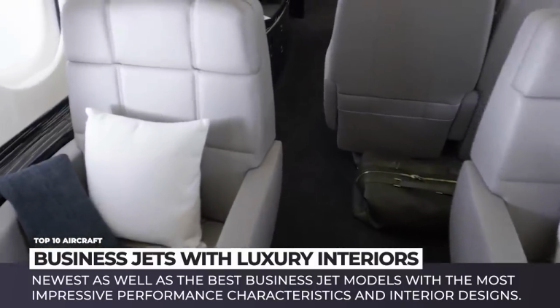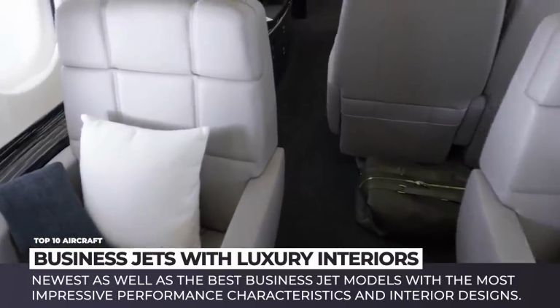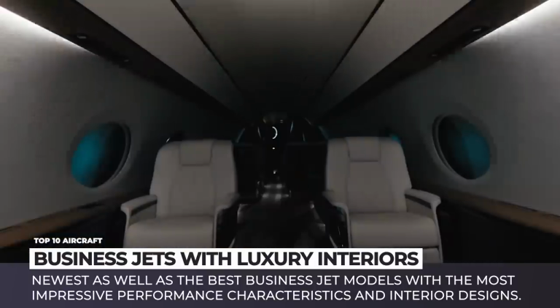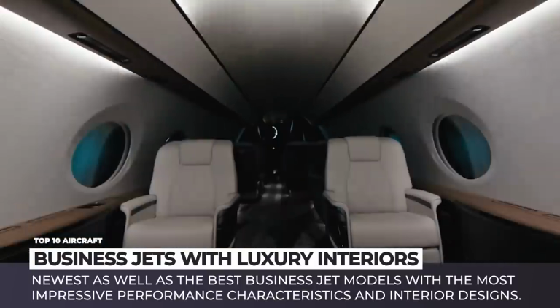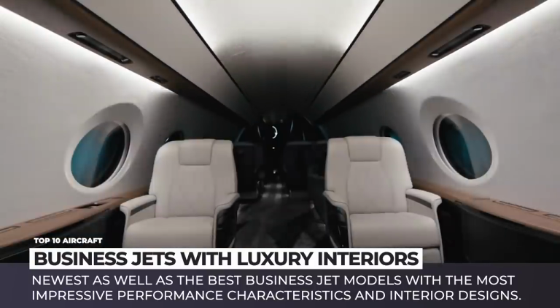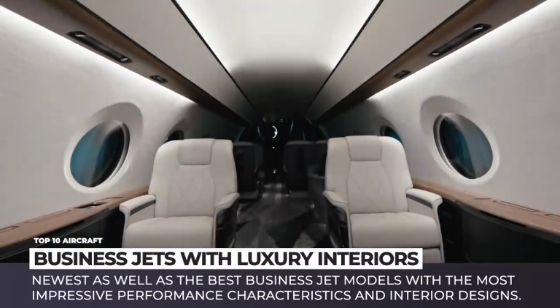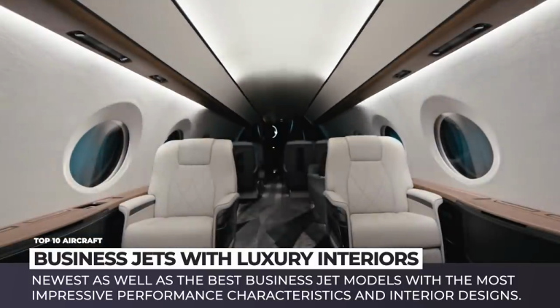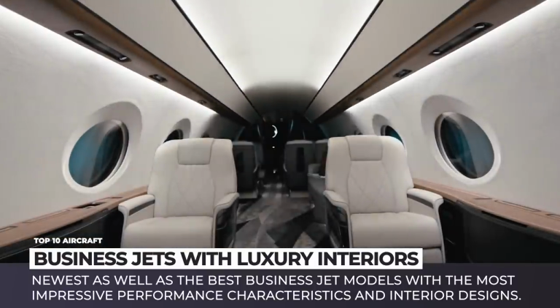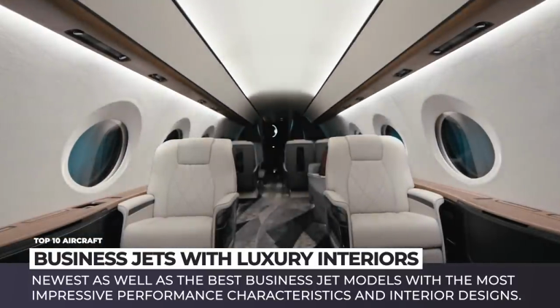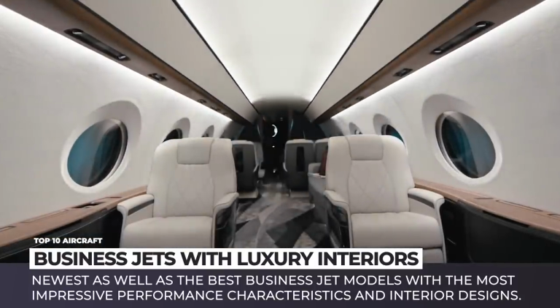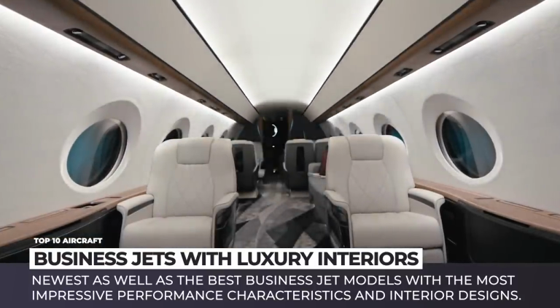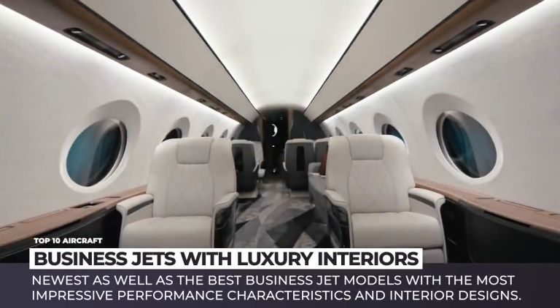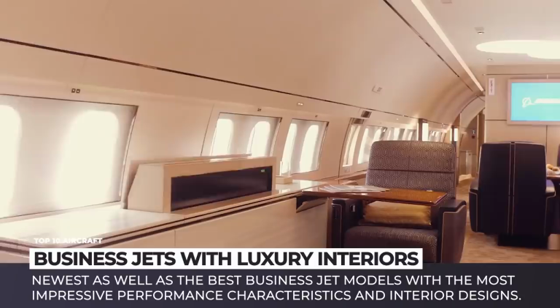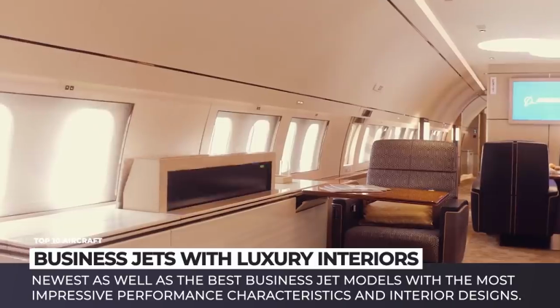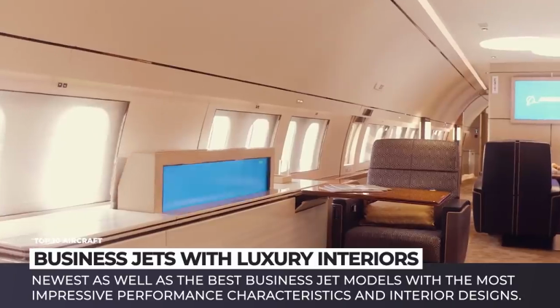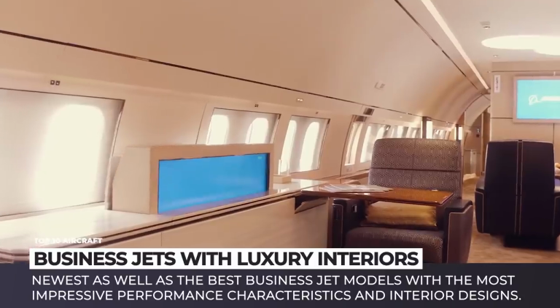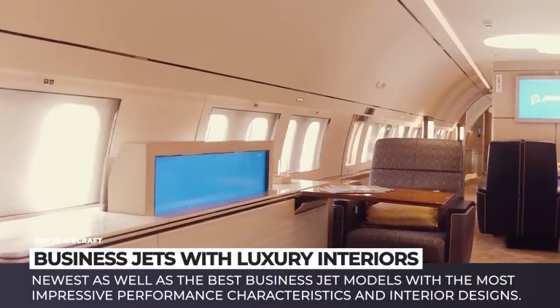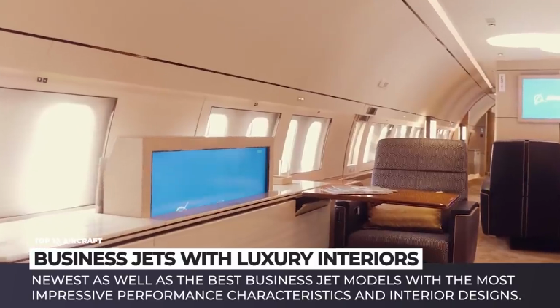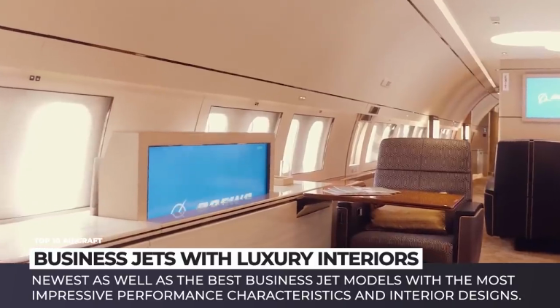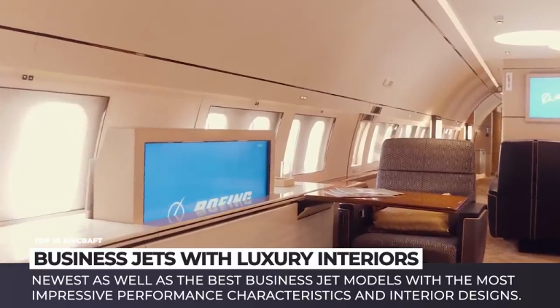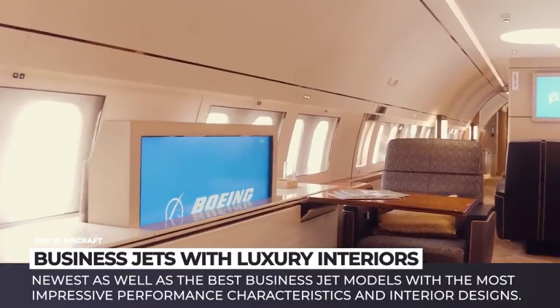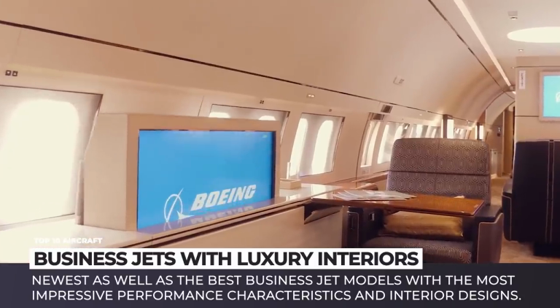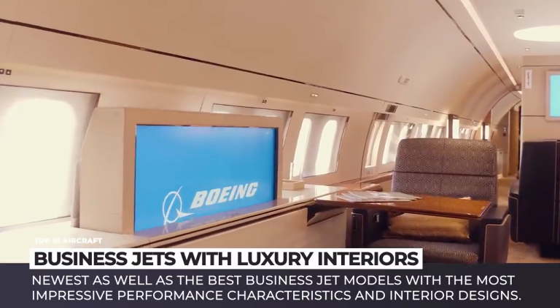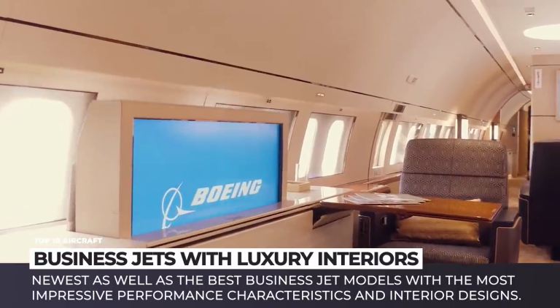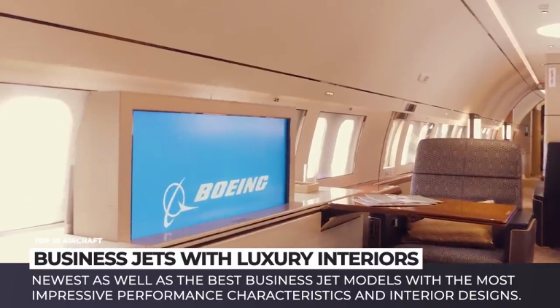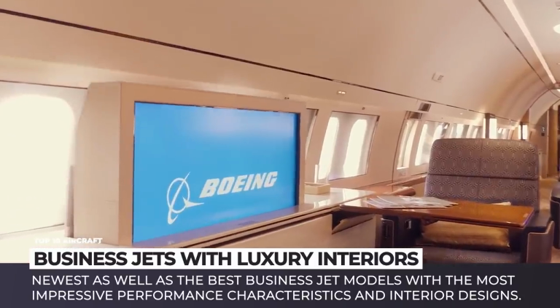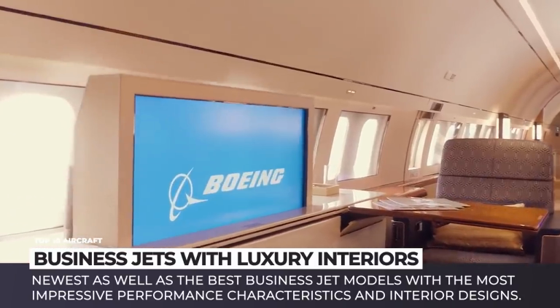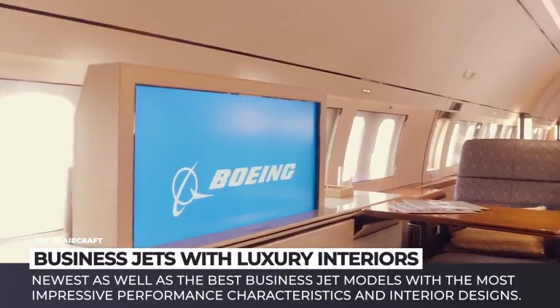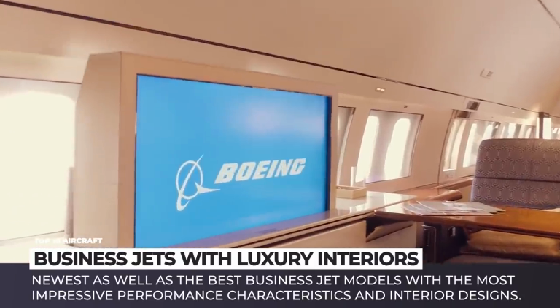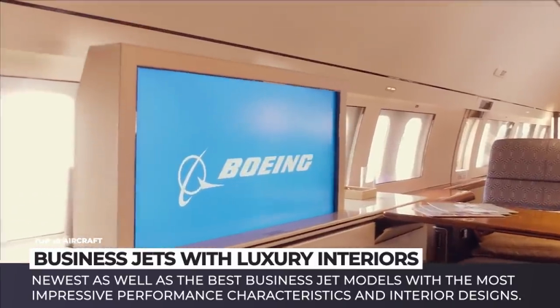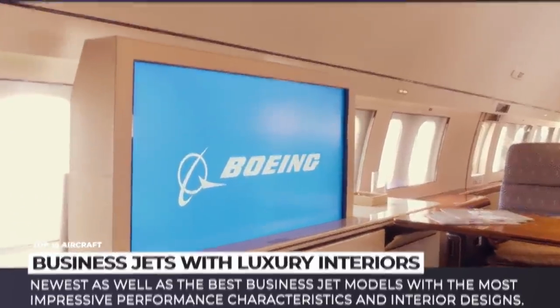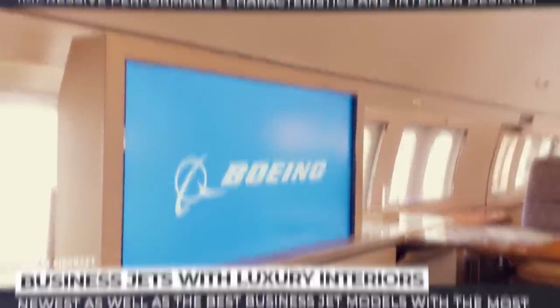Subscribe to Automotive Territory not to miss the upcoming episodes, fasten your seatbelts and enjoy the flight!